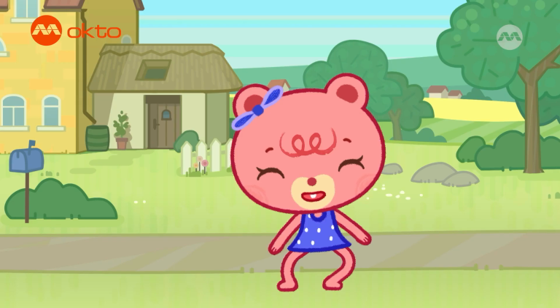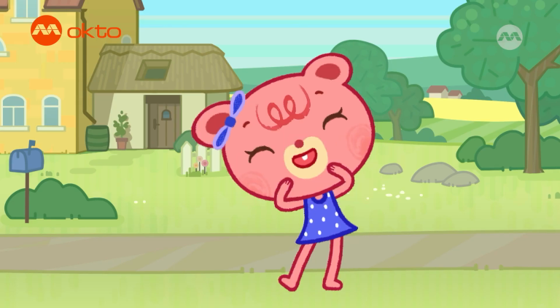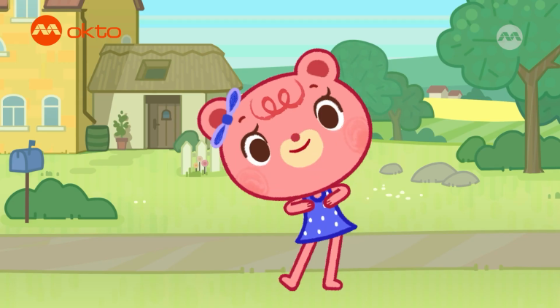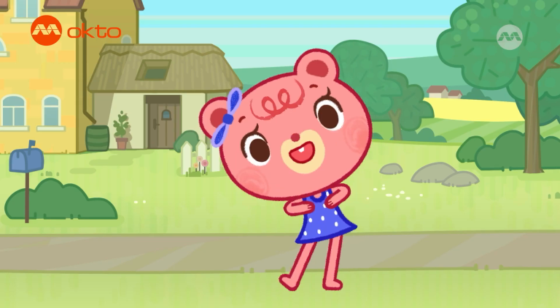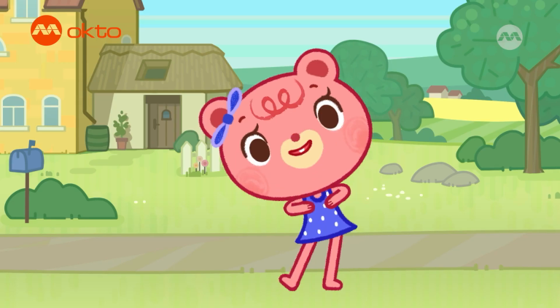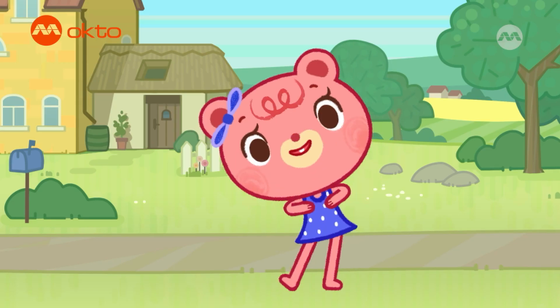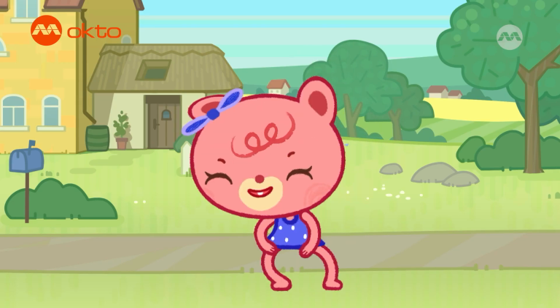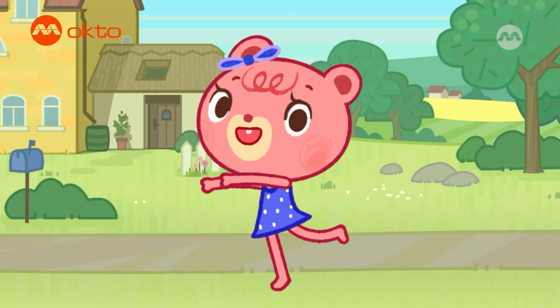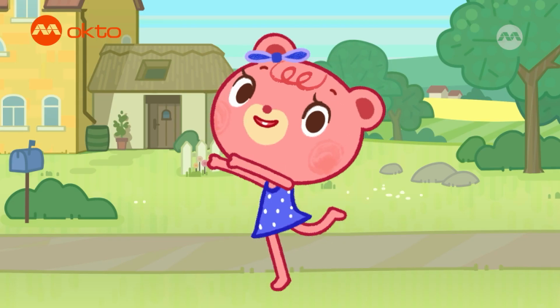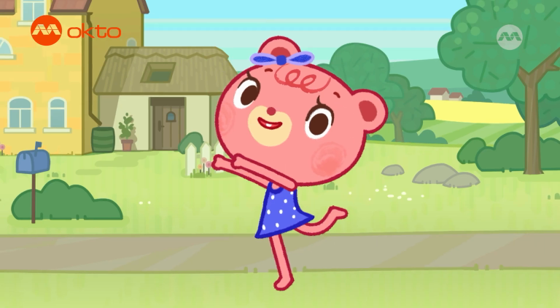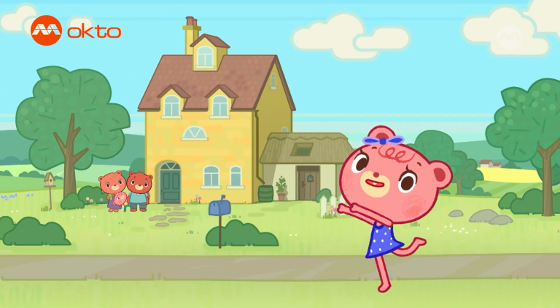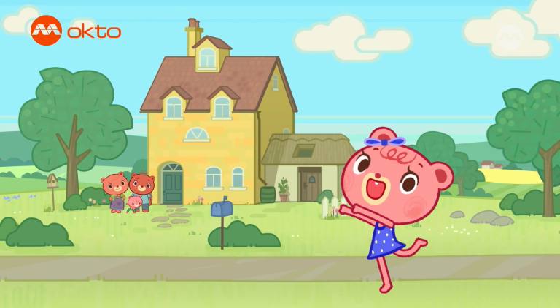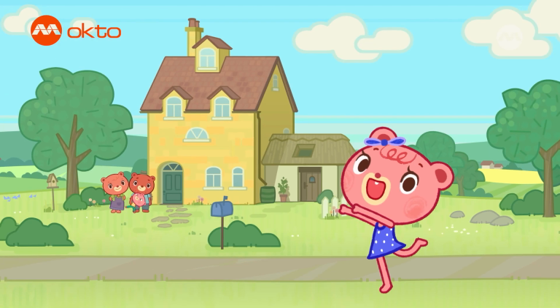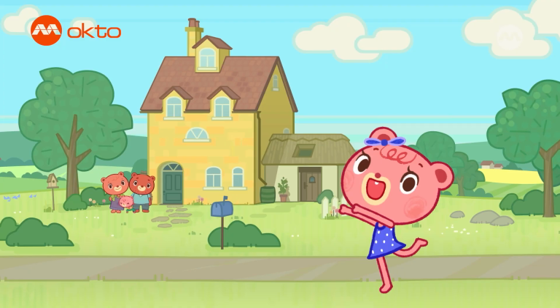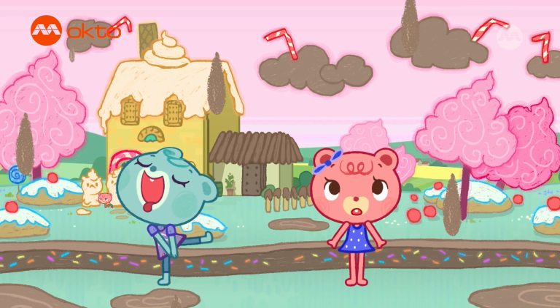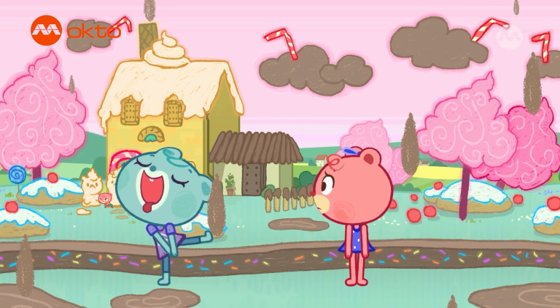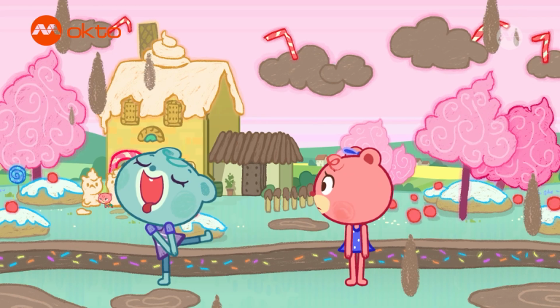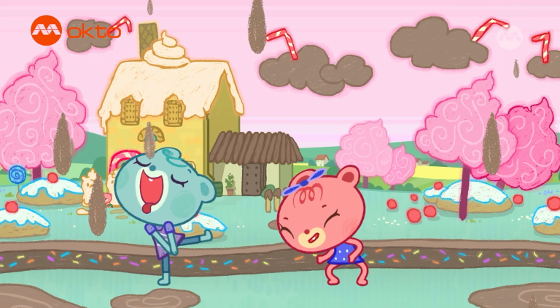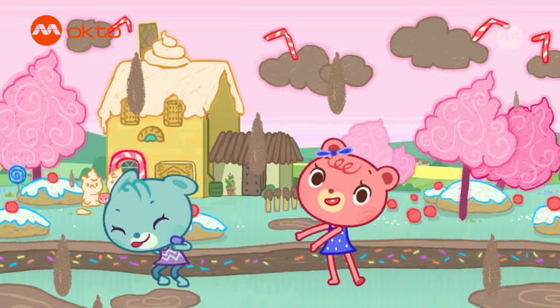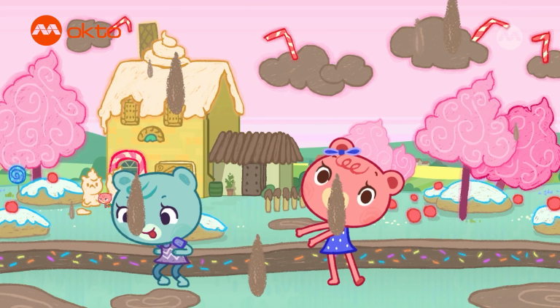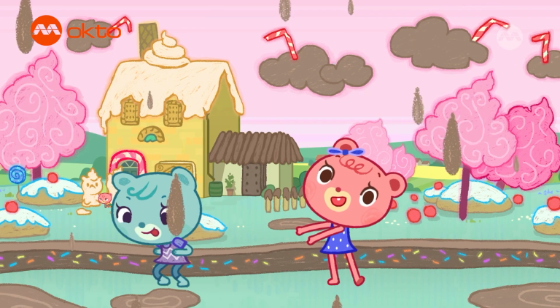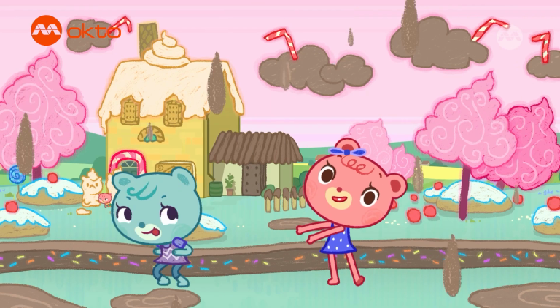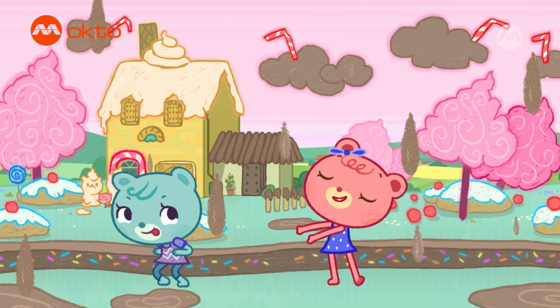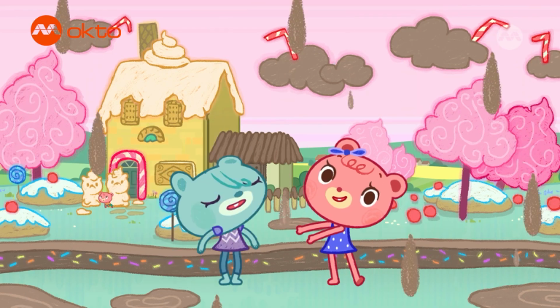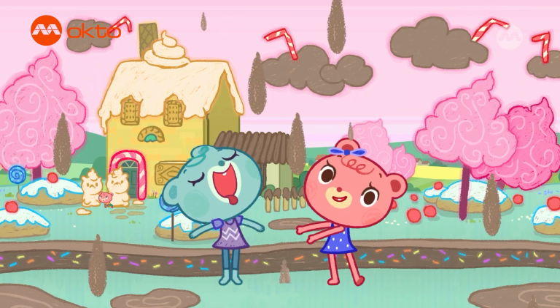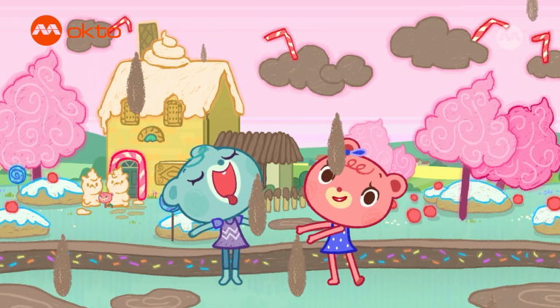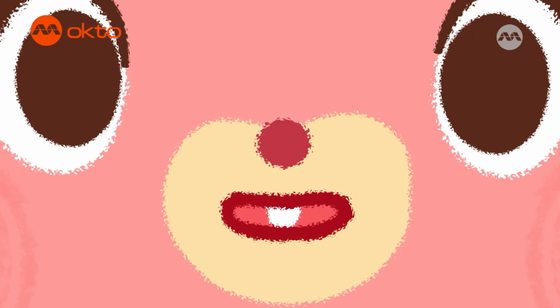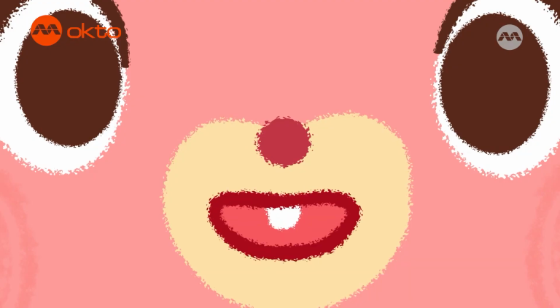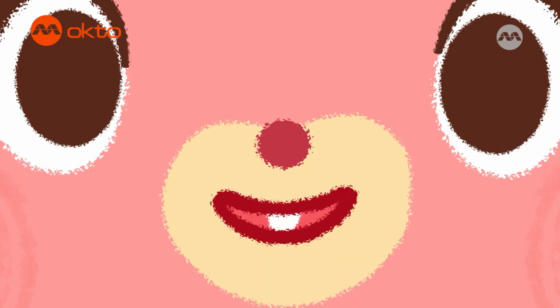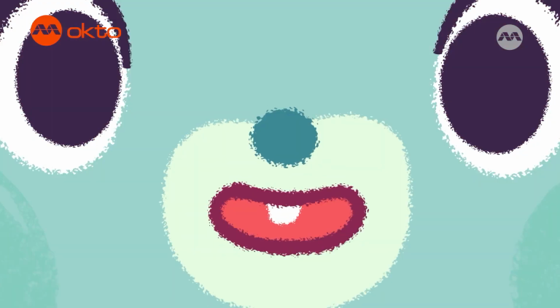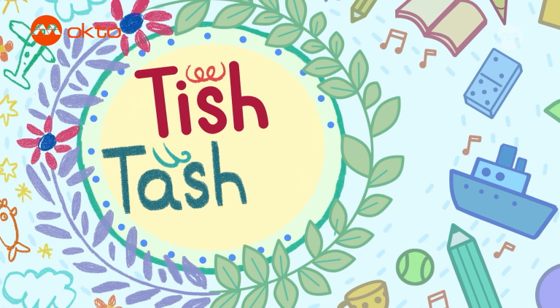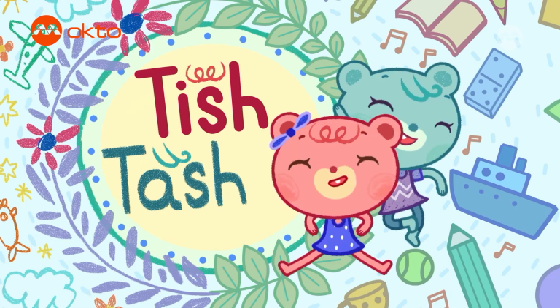I'm Tish, and I live here! This is Tash. Tish Tash!